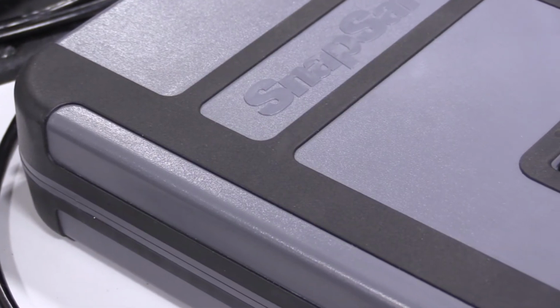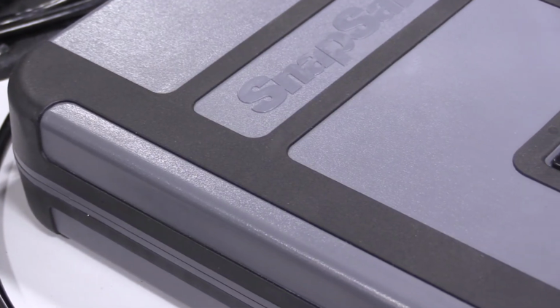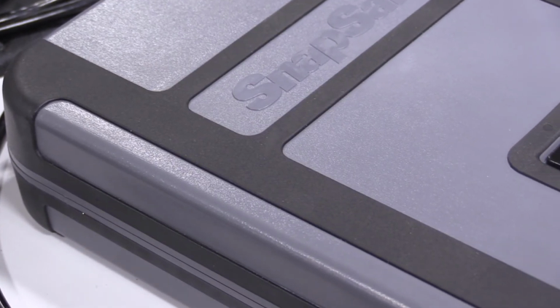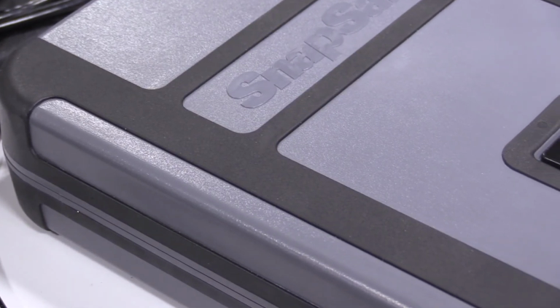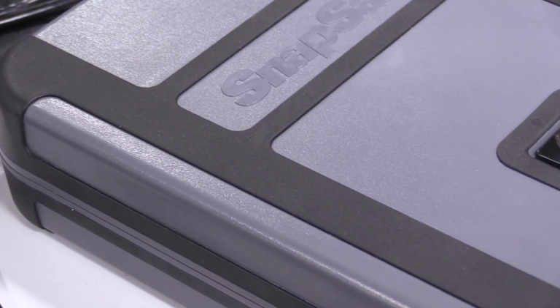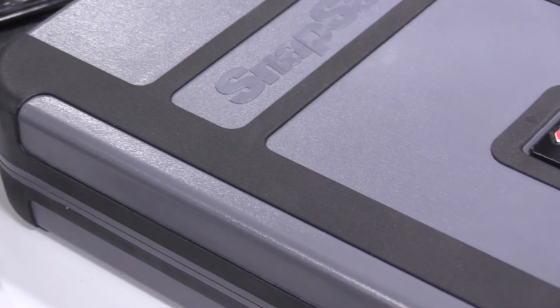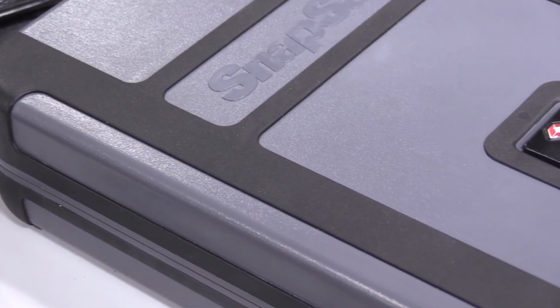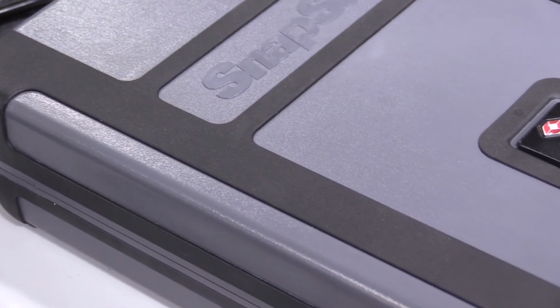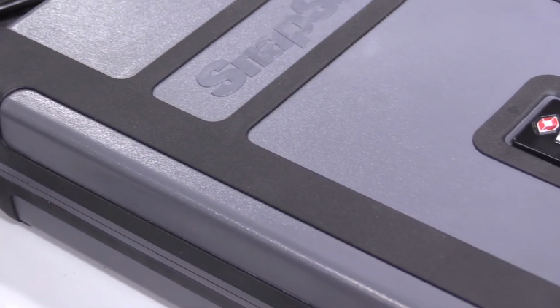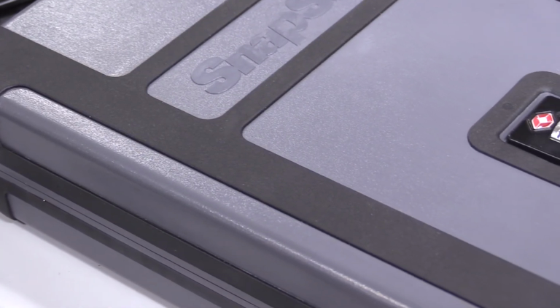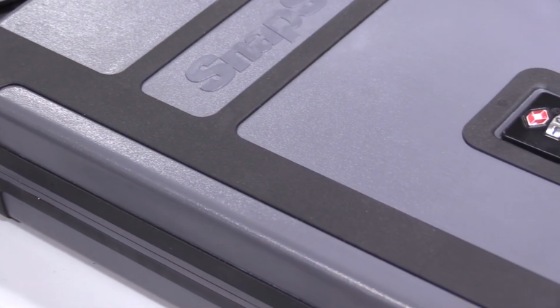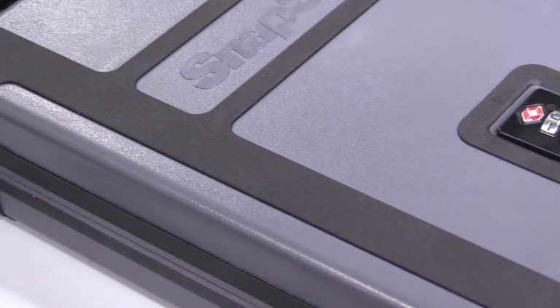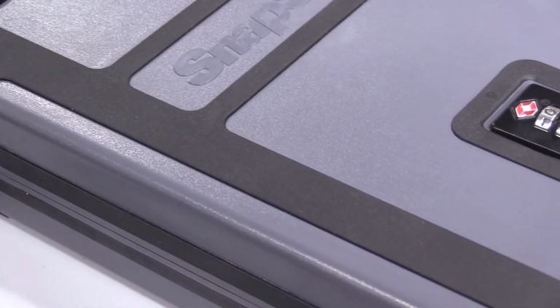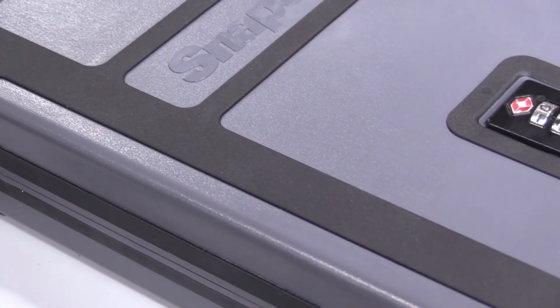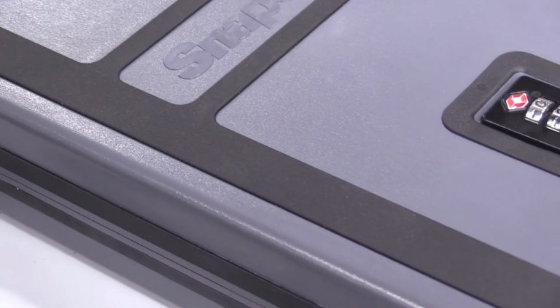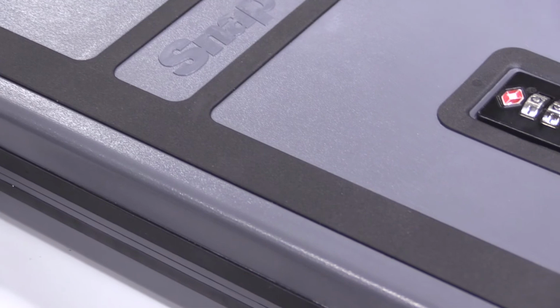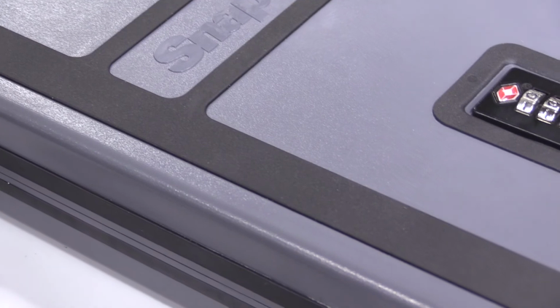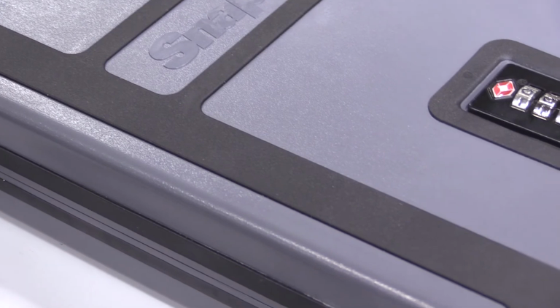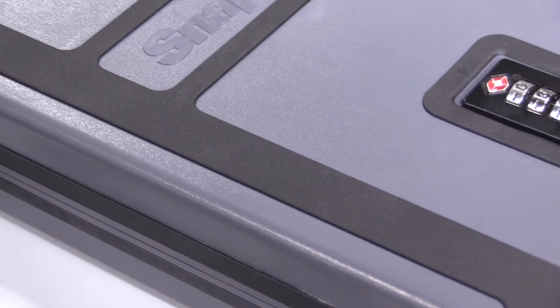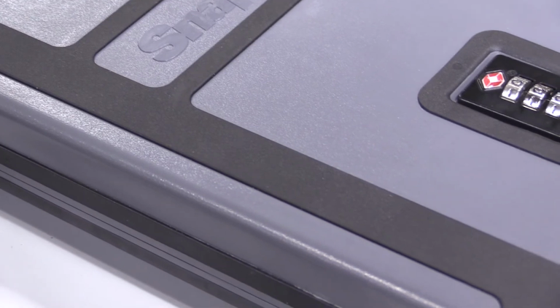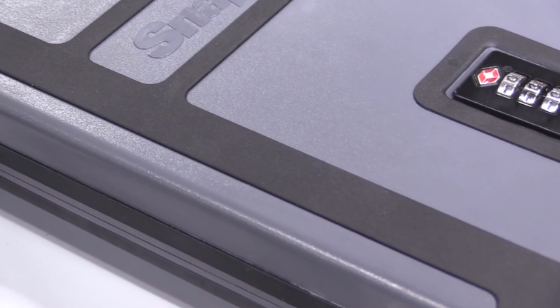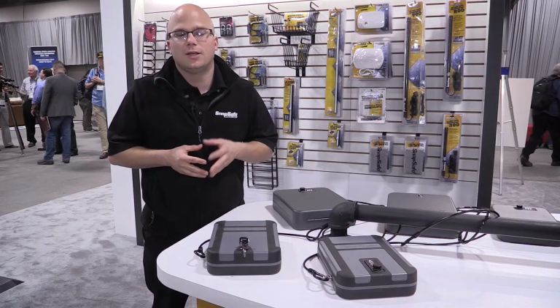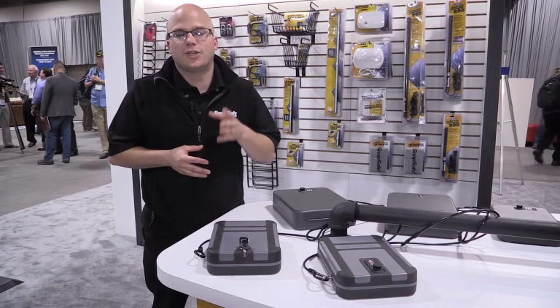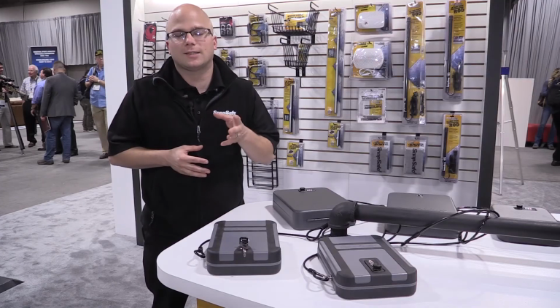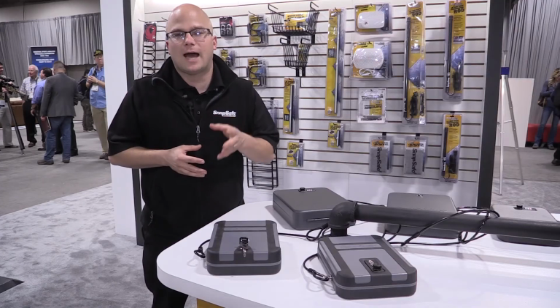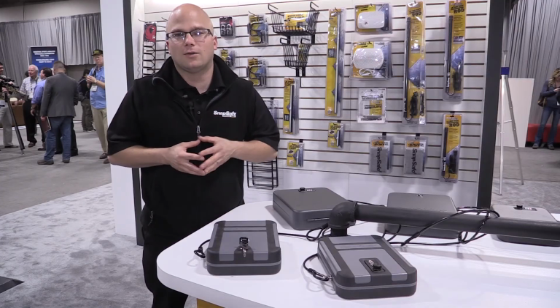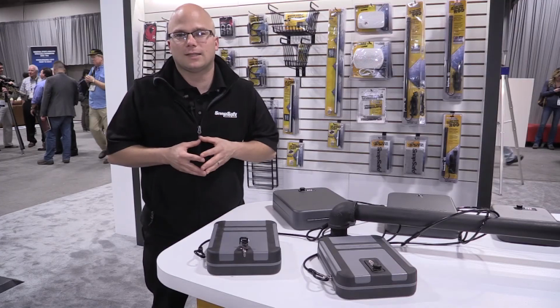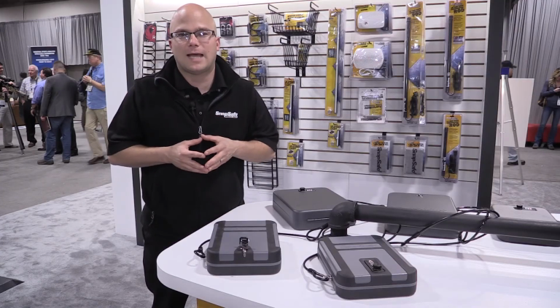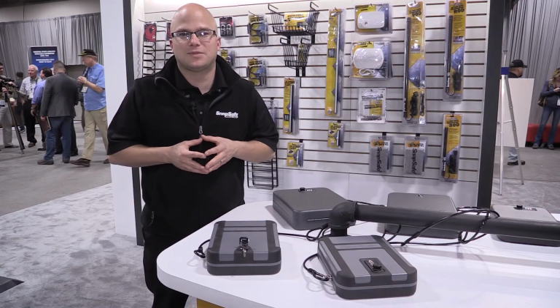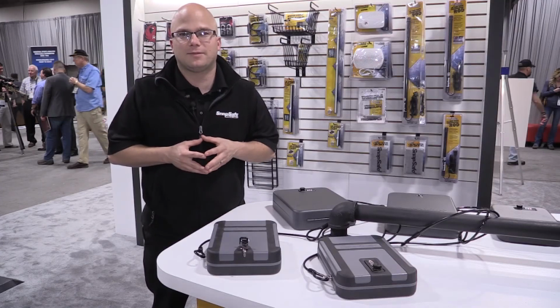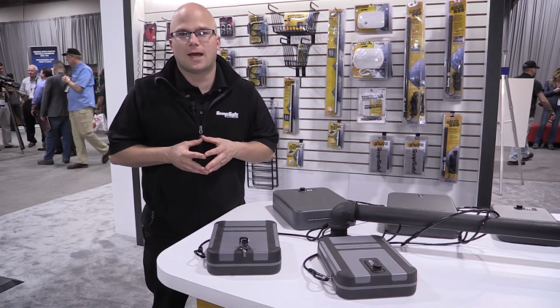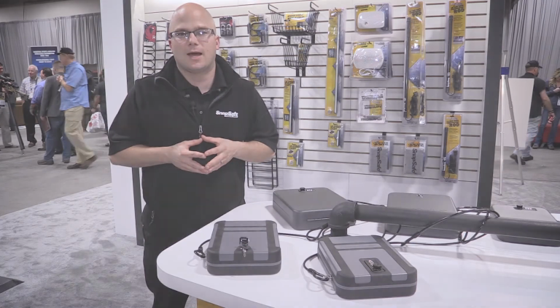They have a nice rubber over mold and are great for the modern shooter on the go. Check us out at snapsafe.com.